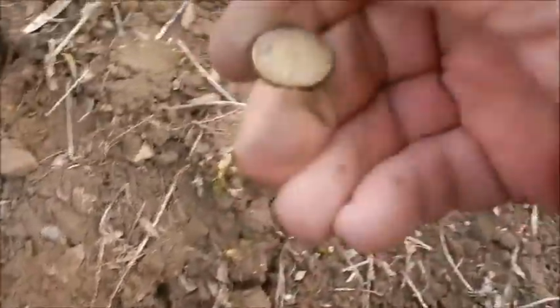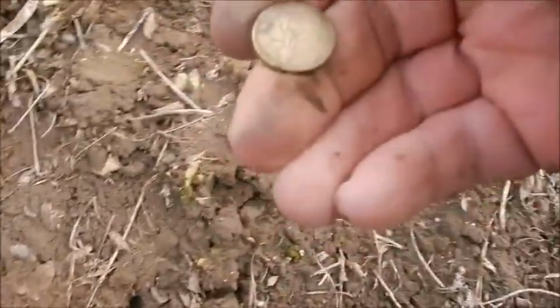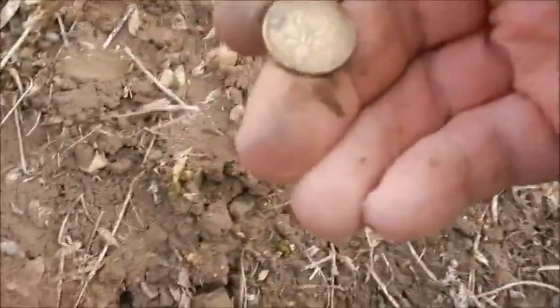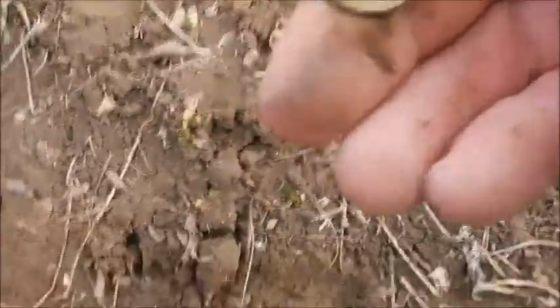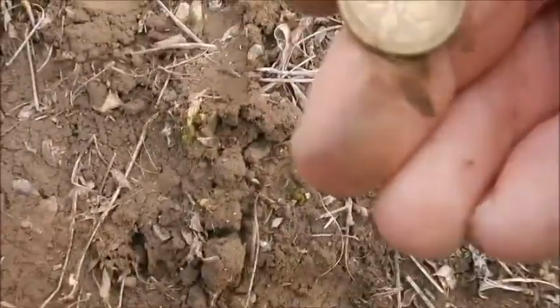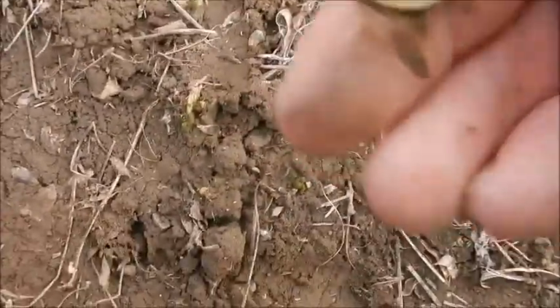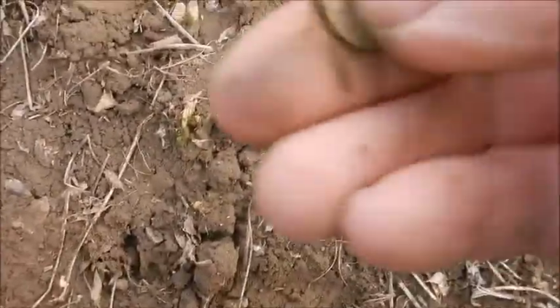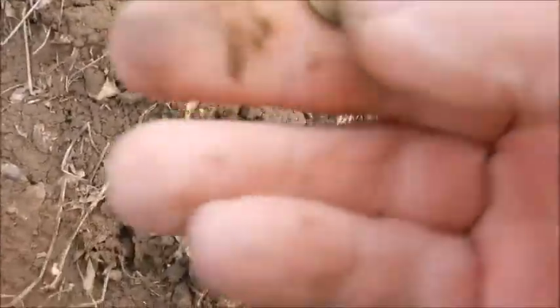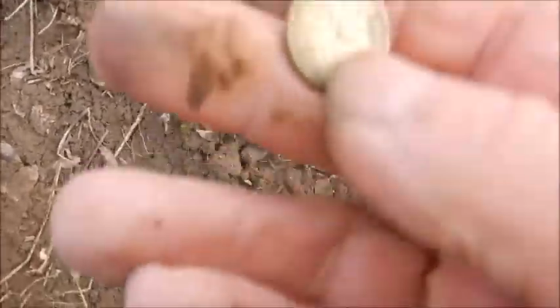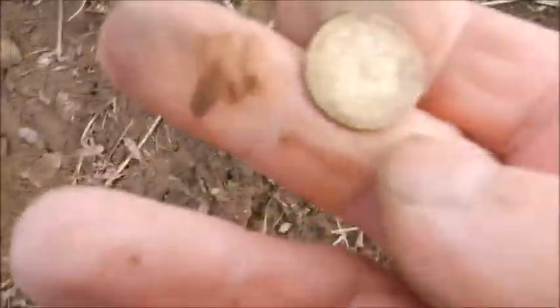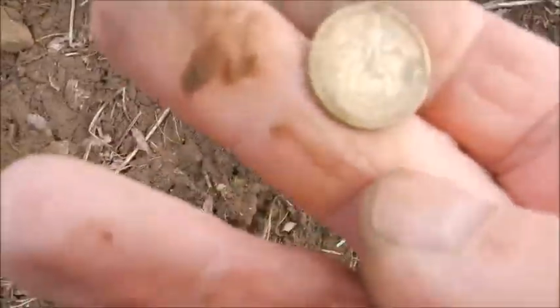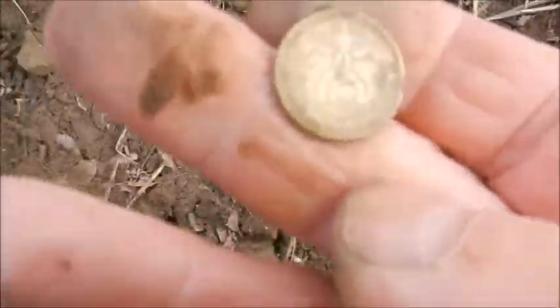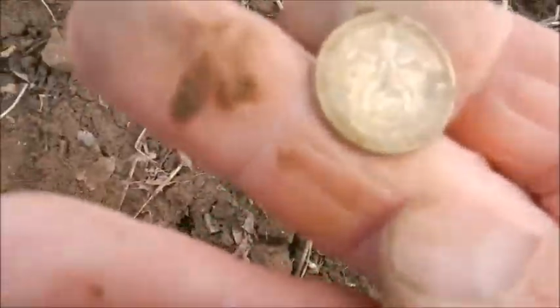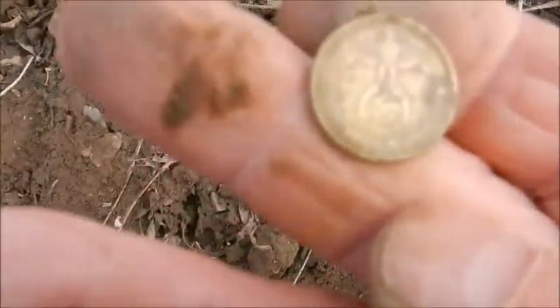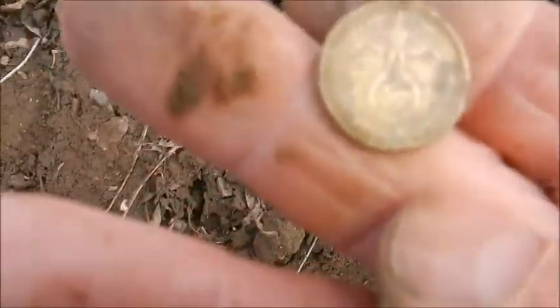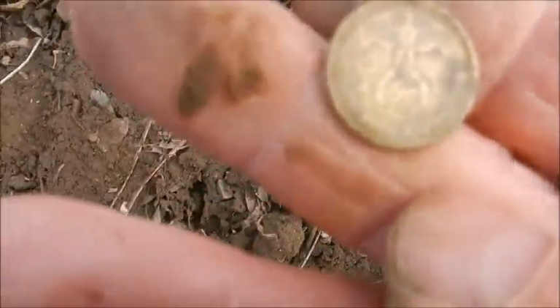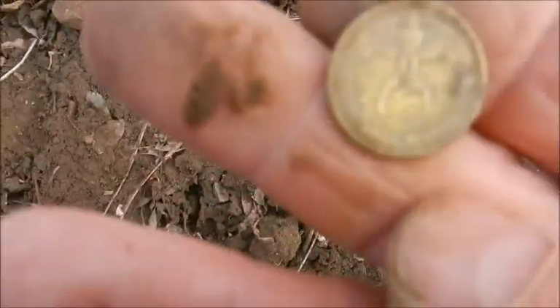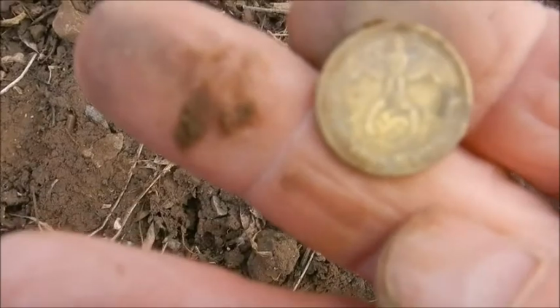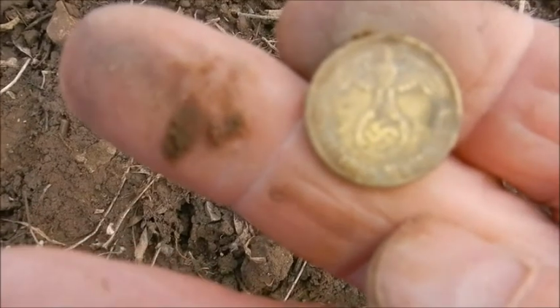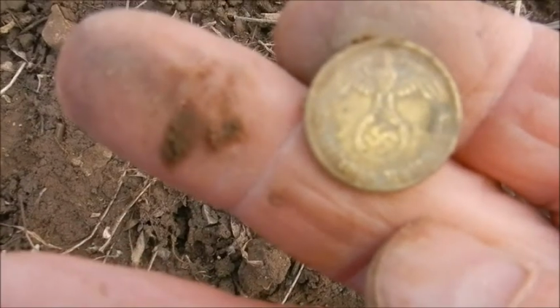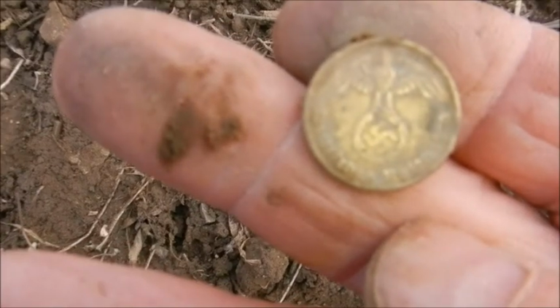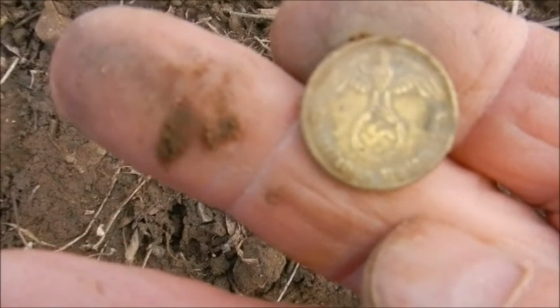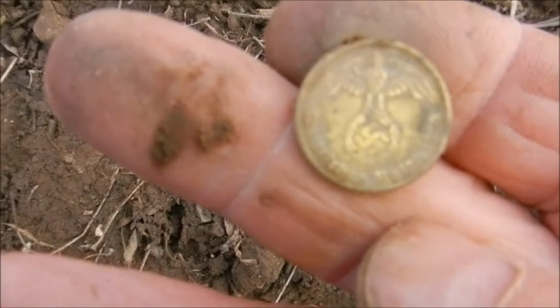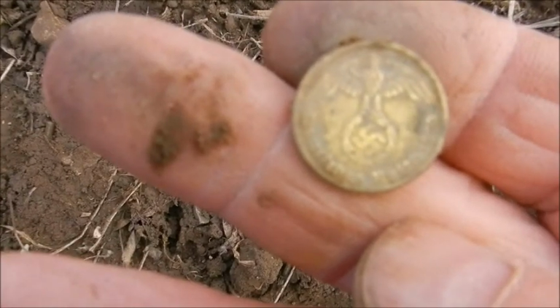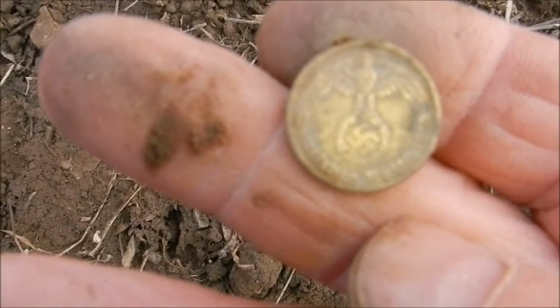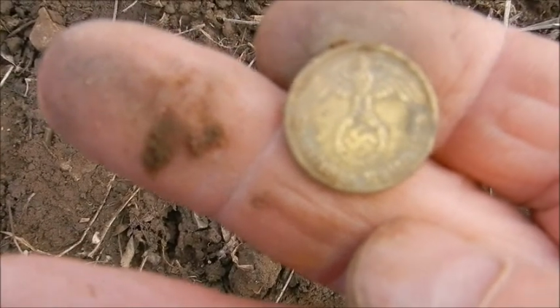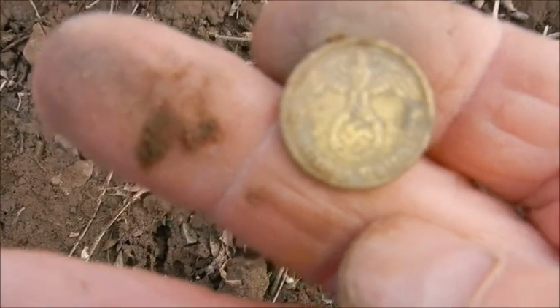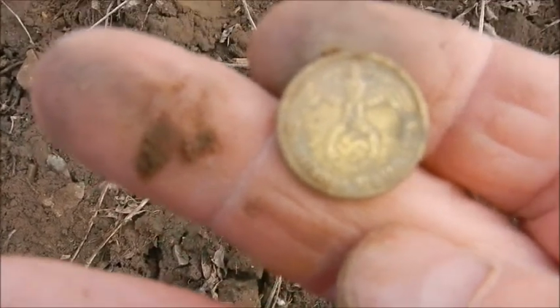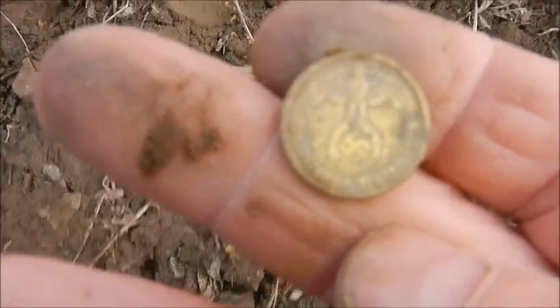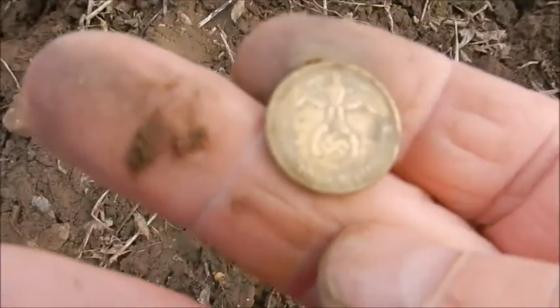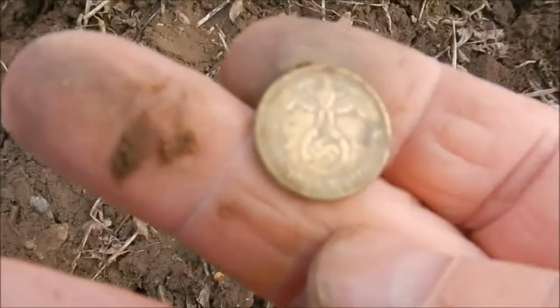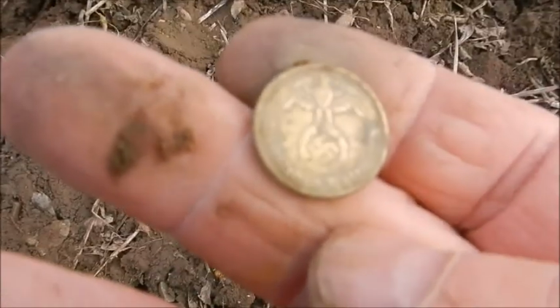I am happy with that. I am very happy with that. Nice big swastika on it.